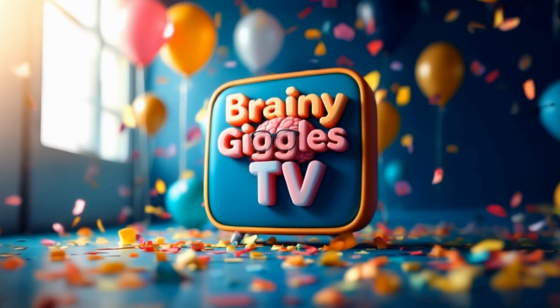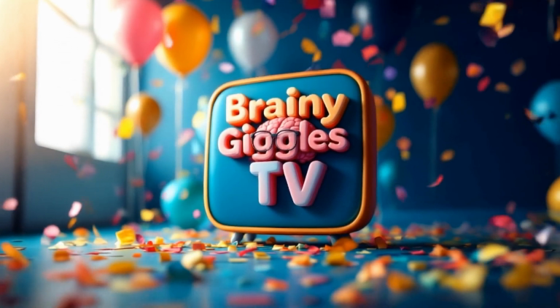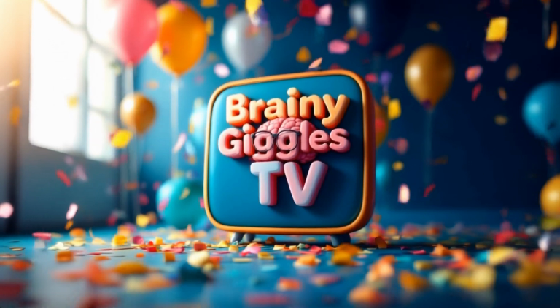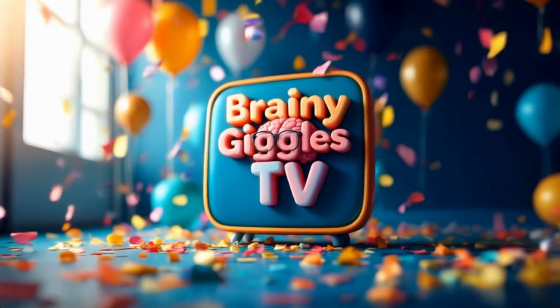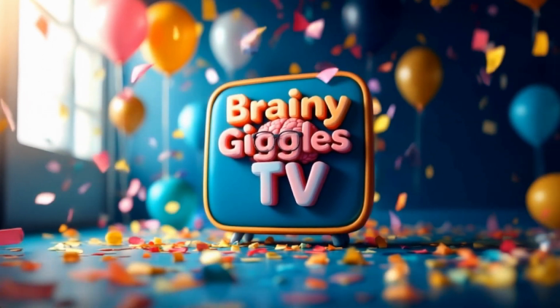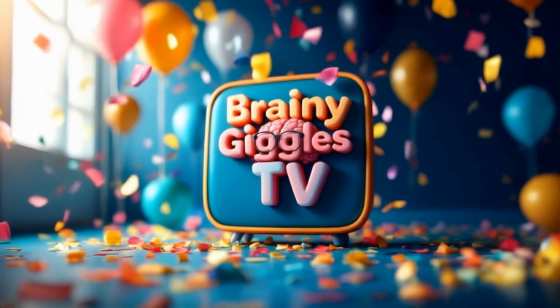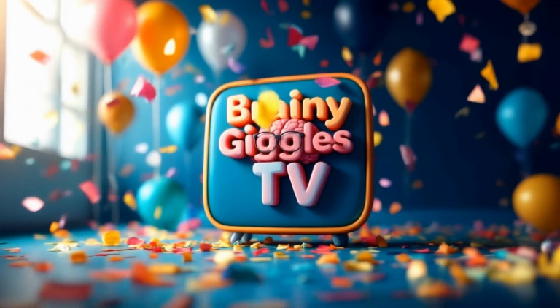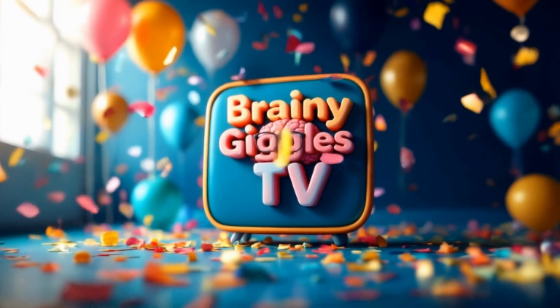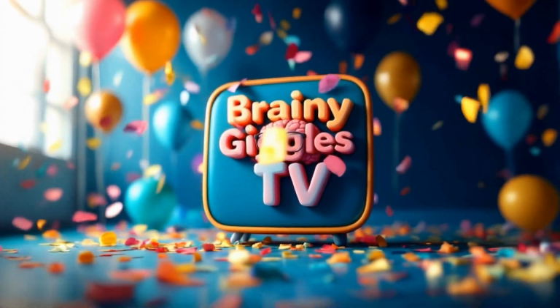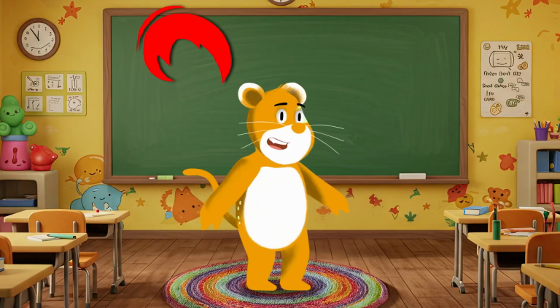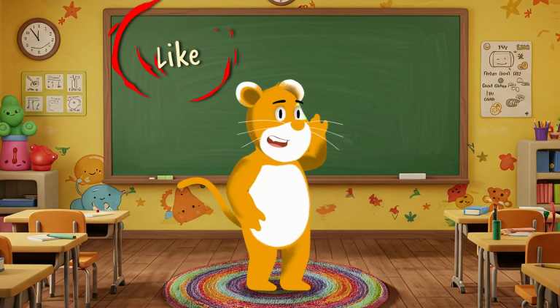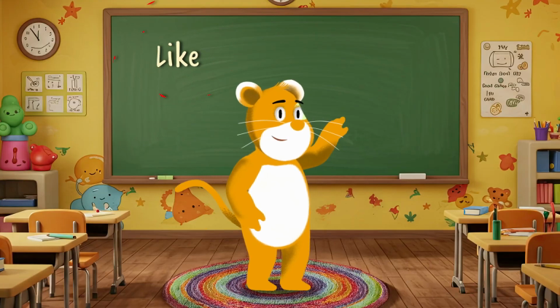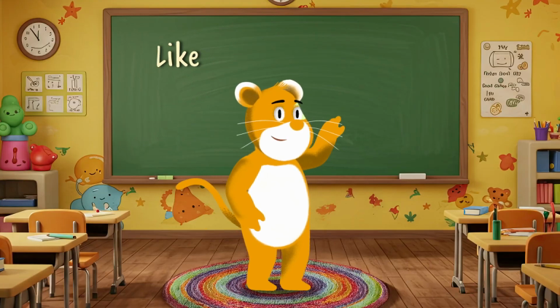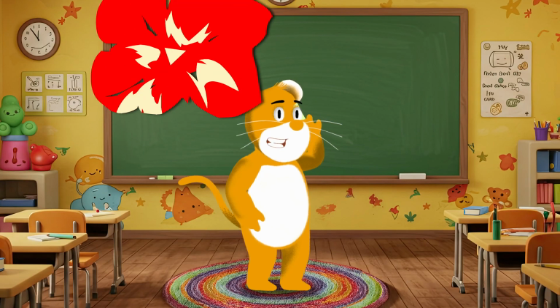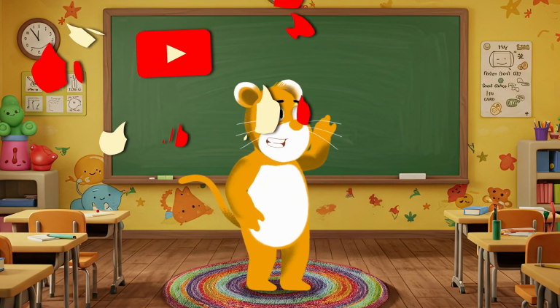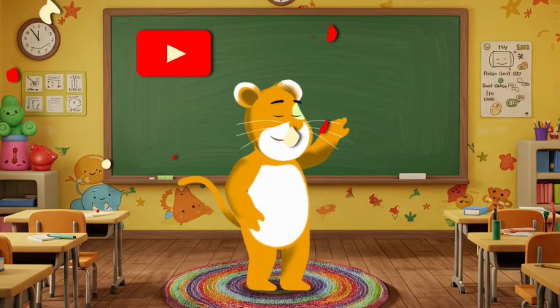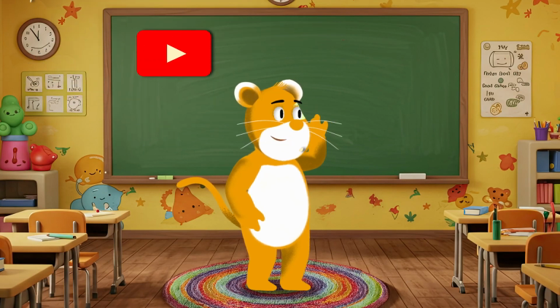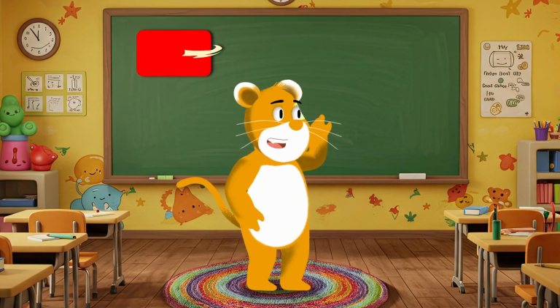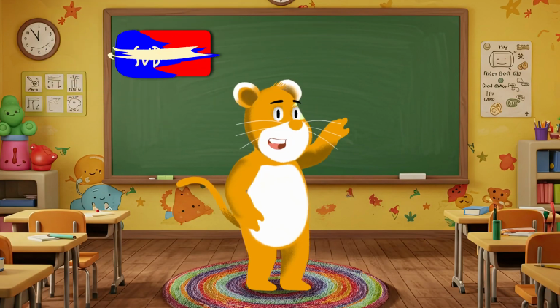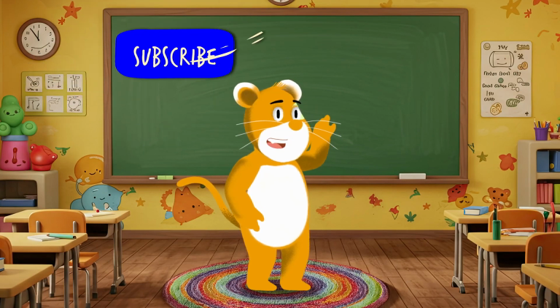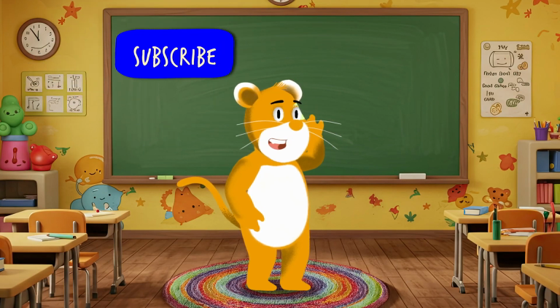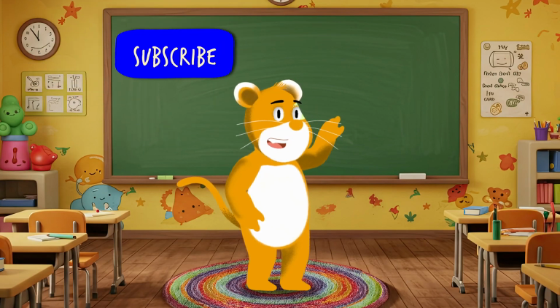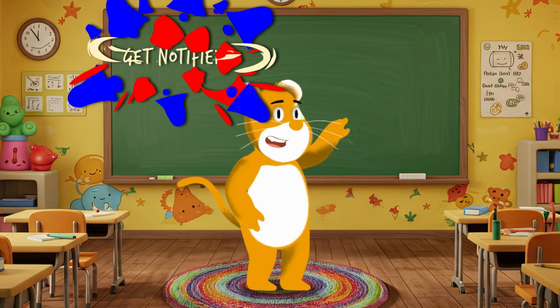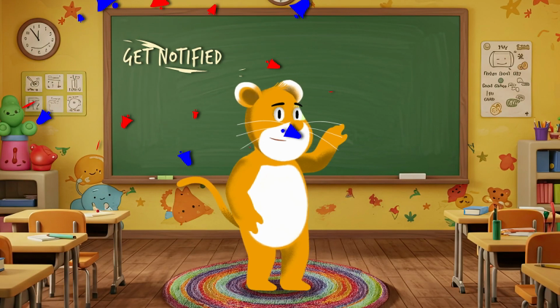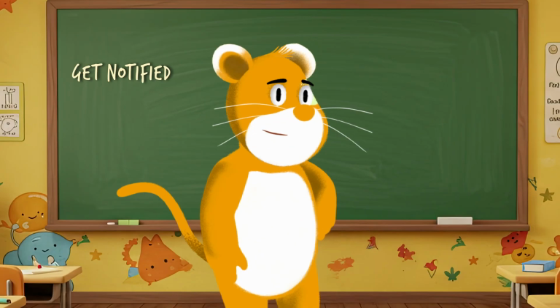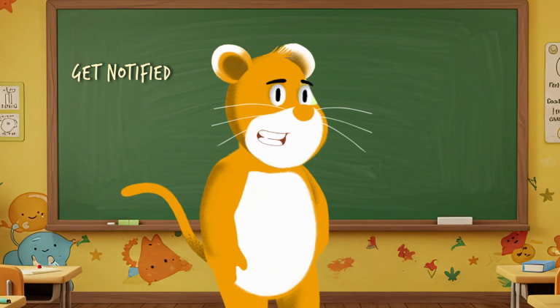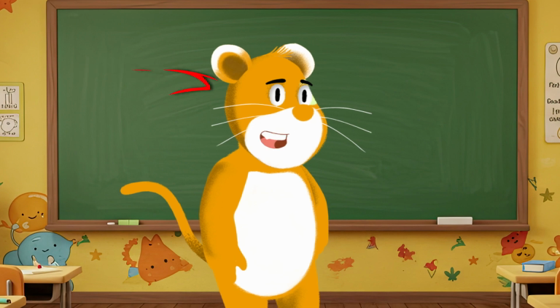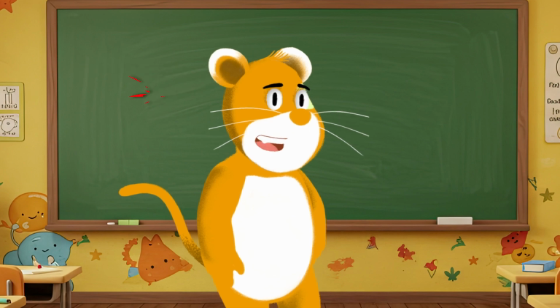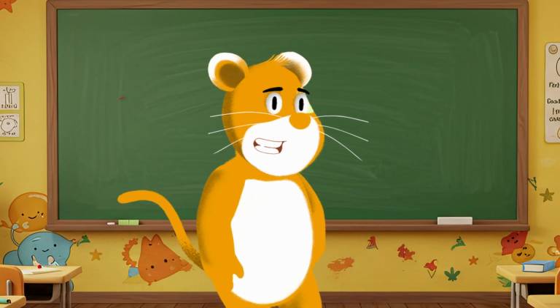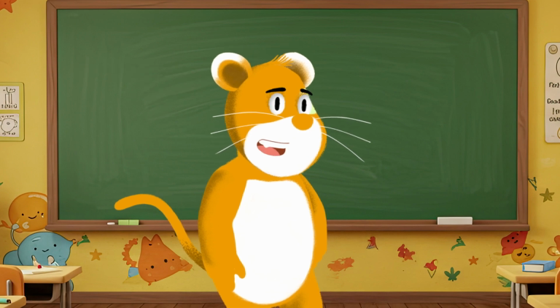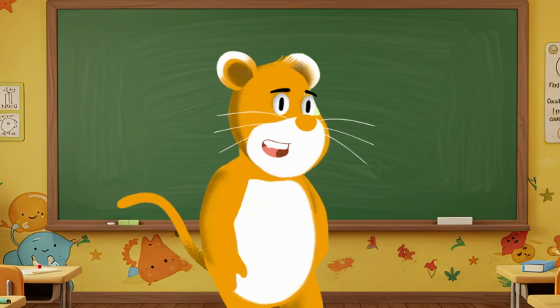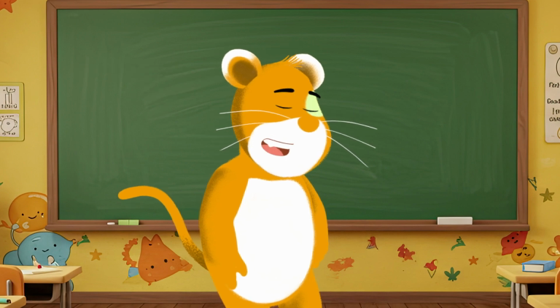Brainy Giggles TV! Hi friends, I'm Chubster and I love to learn and play. Do you want to learn something fun with me today?